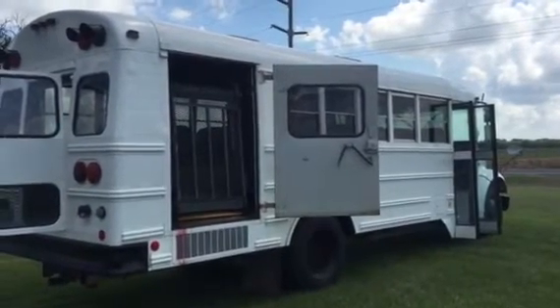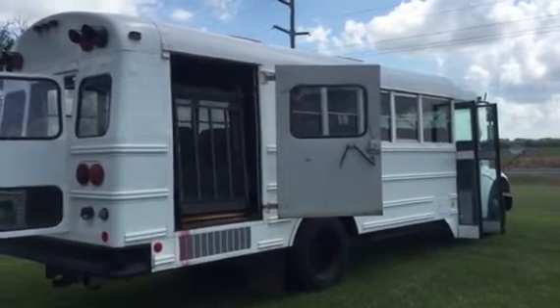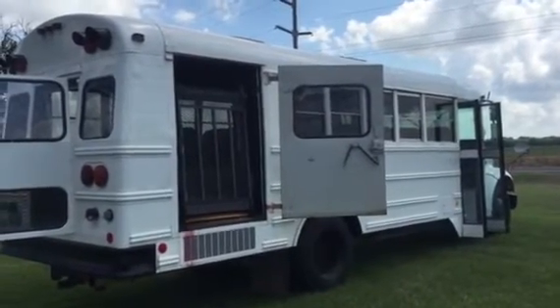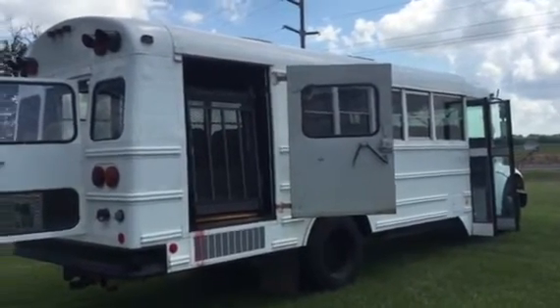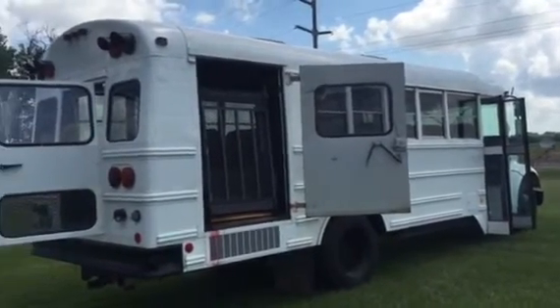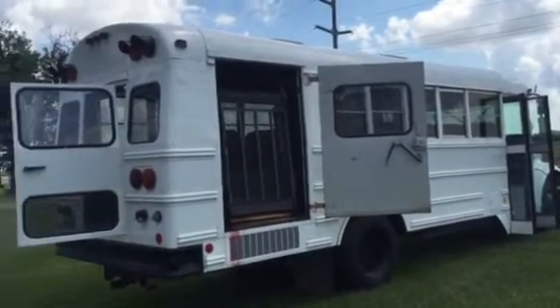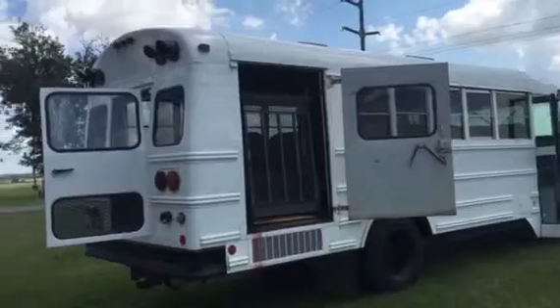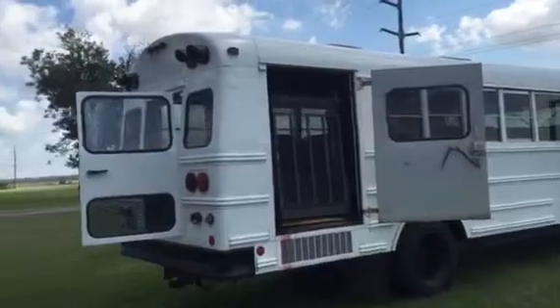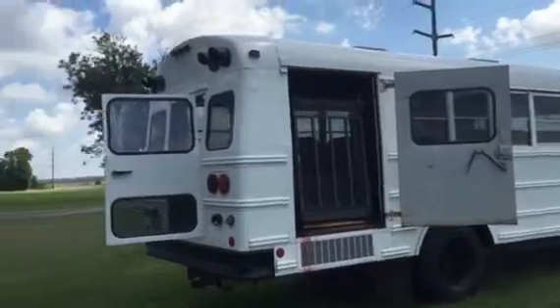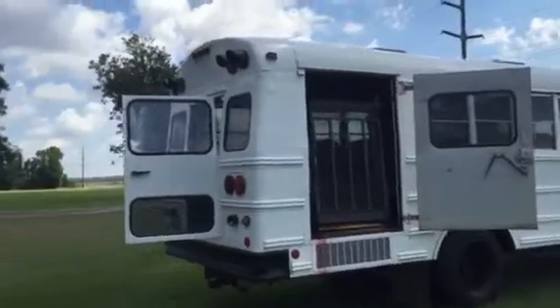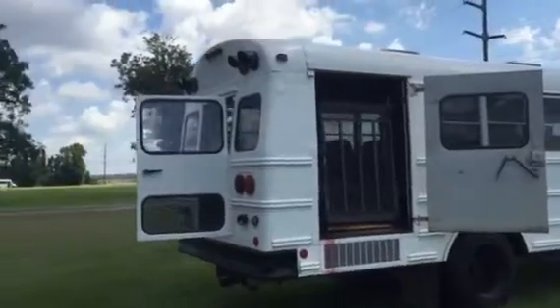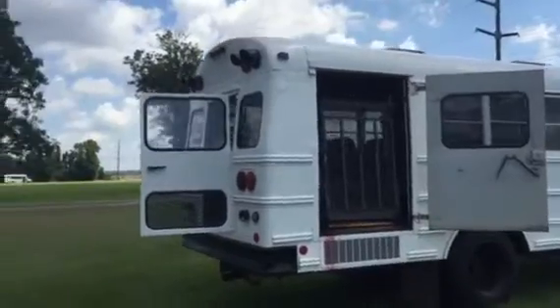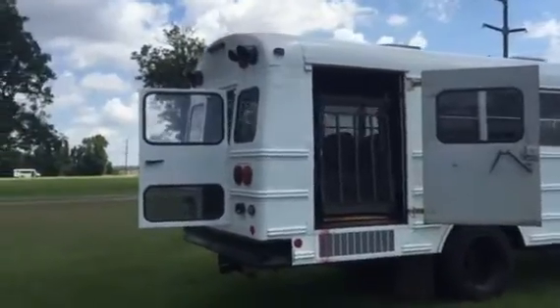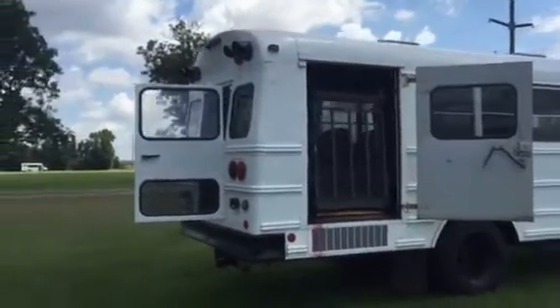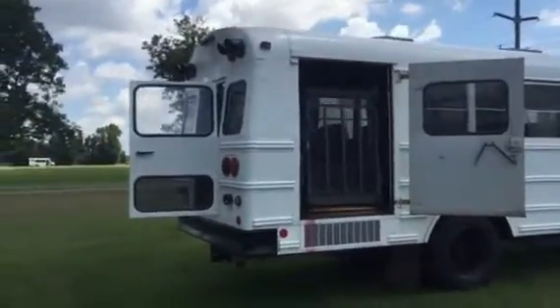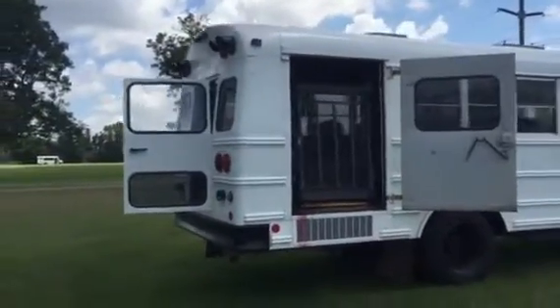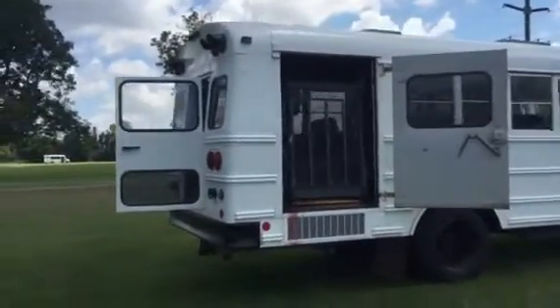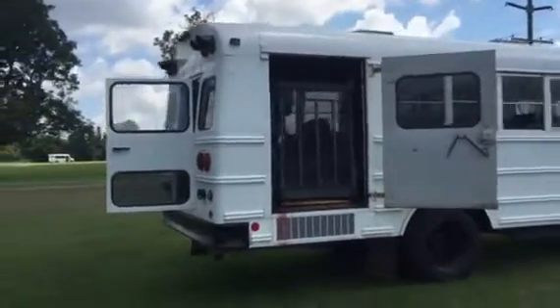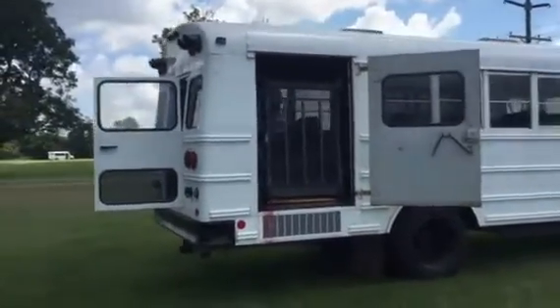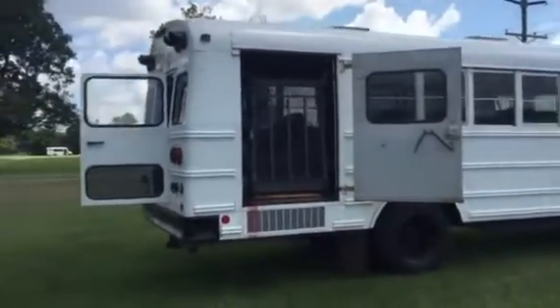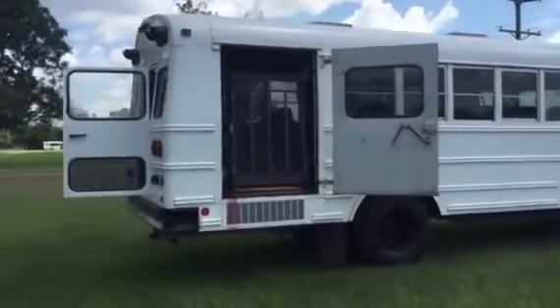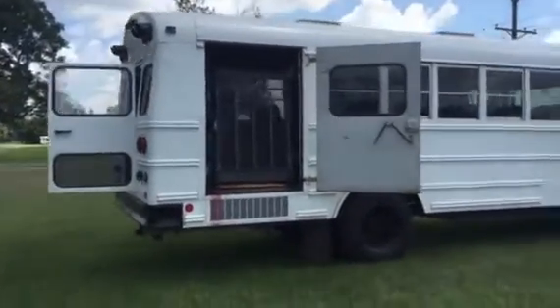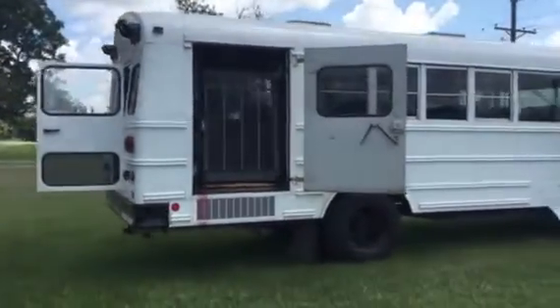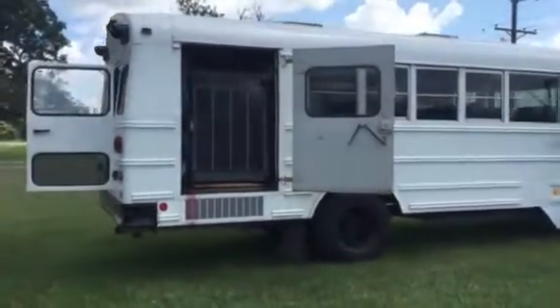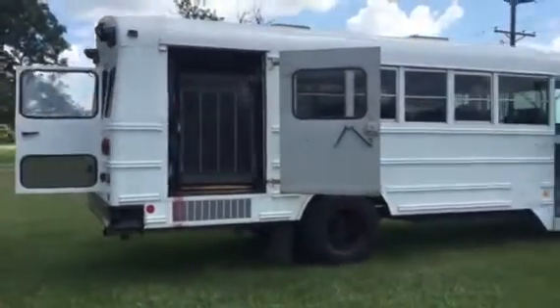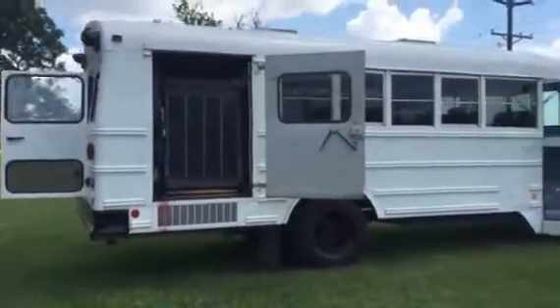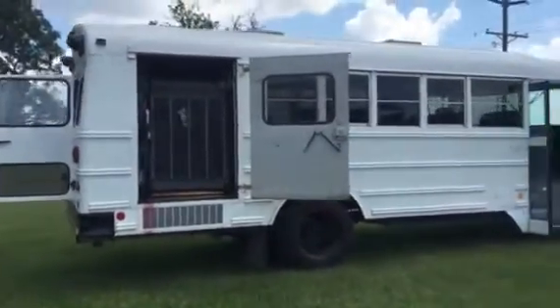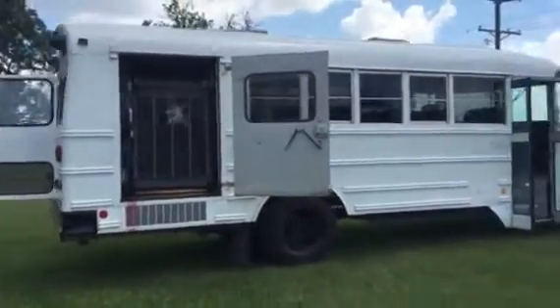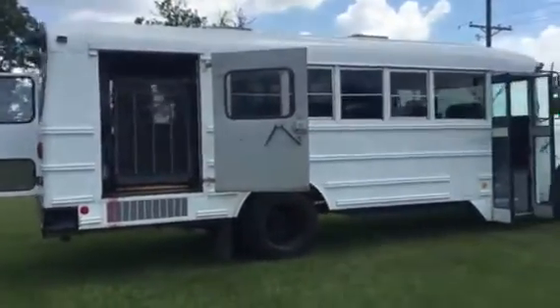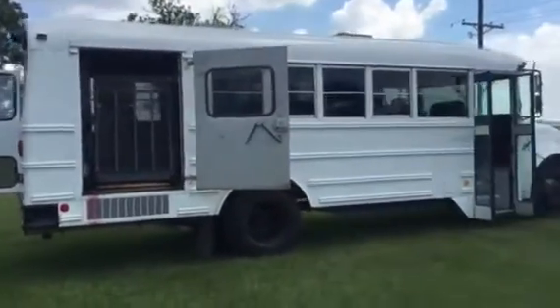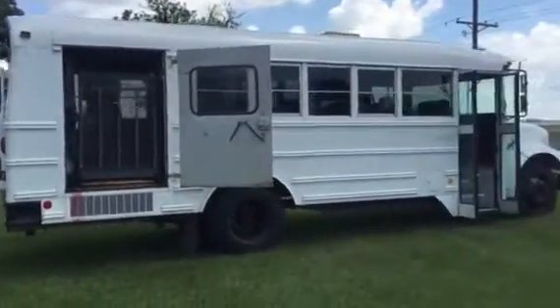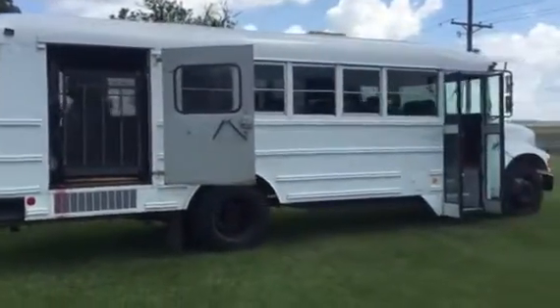On and off, you're going to find this 1996 Thomas International School Bus. Come on down south where he's hanging about.